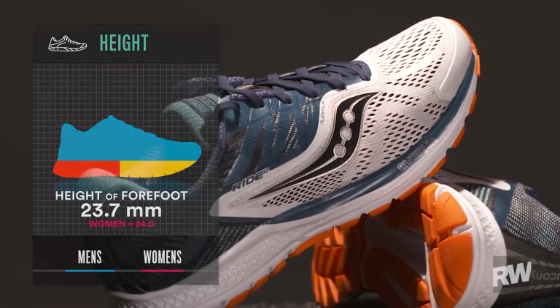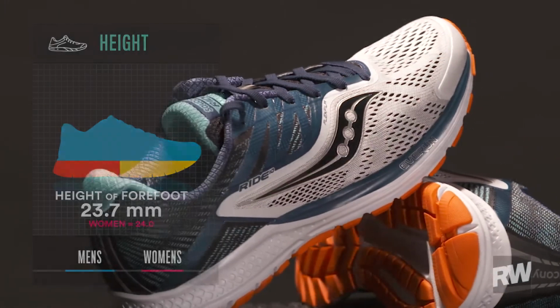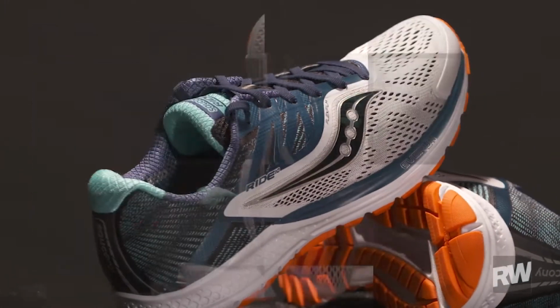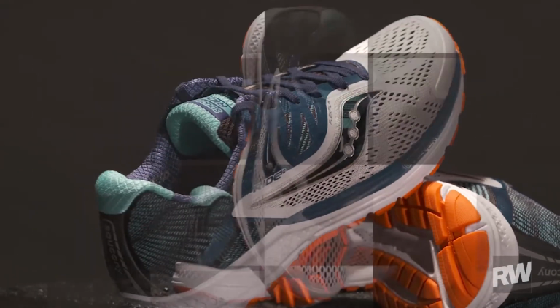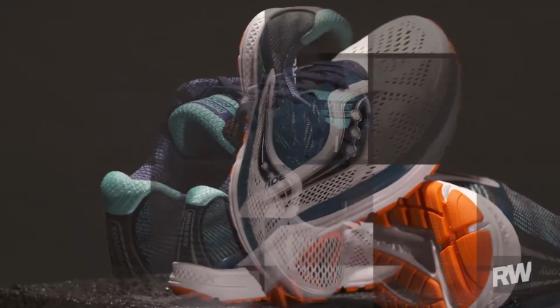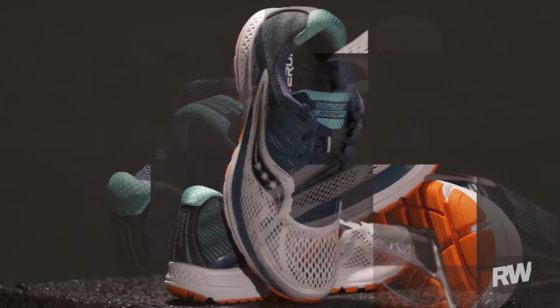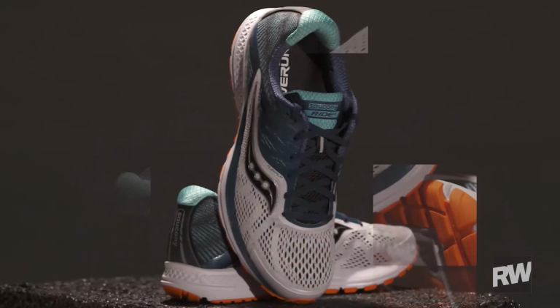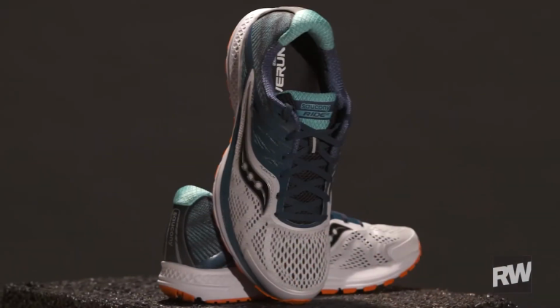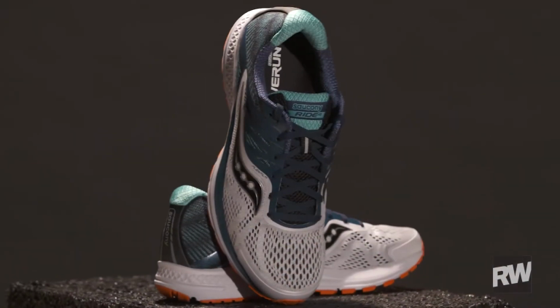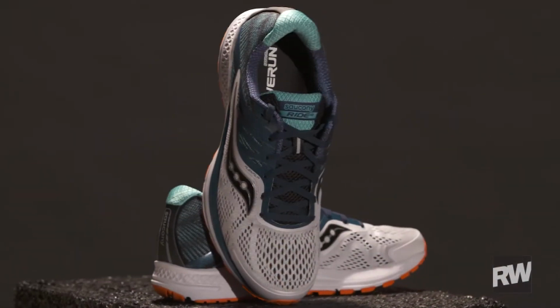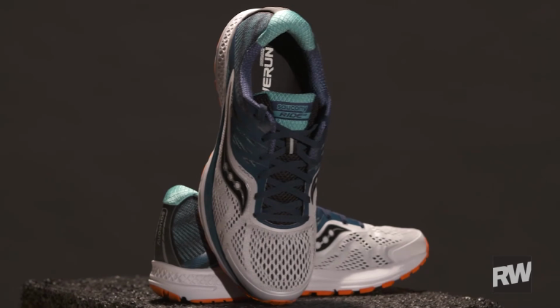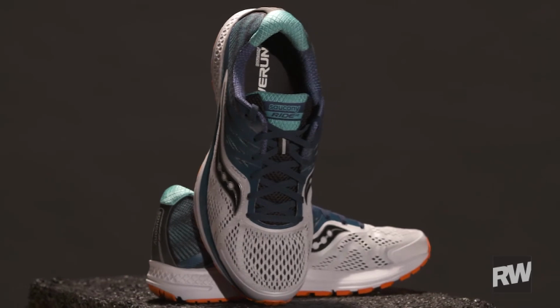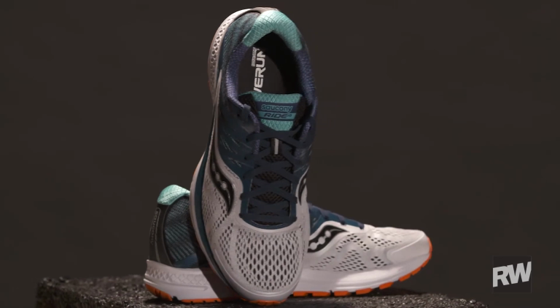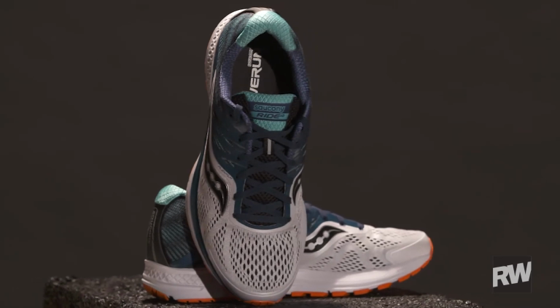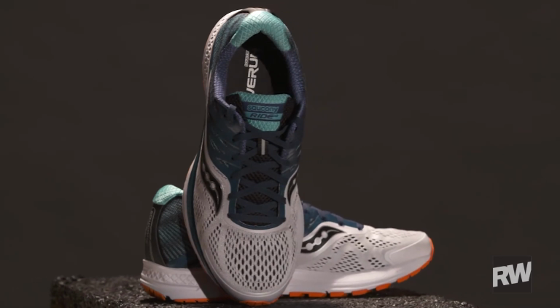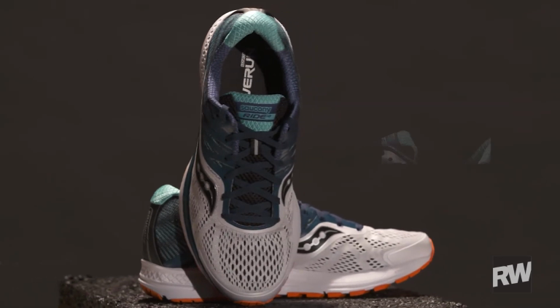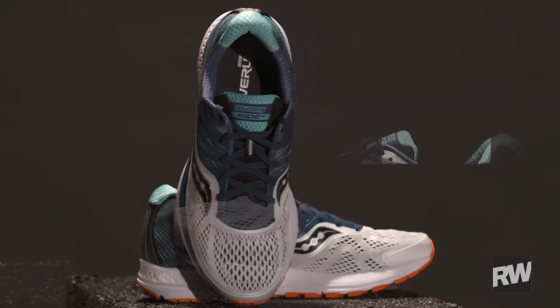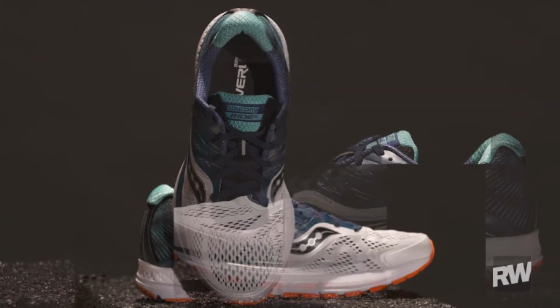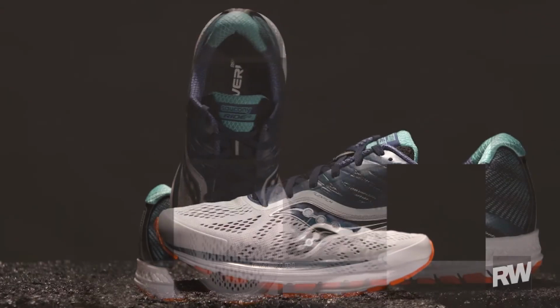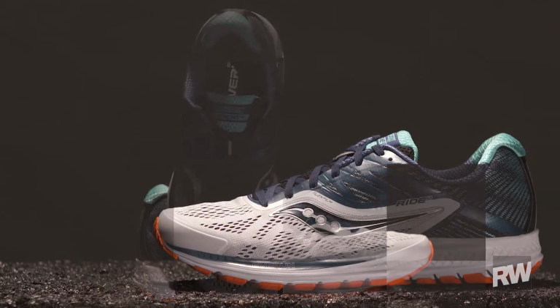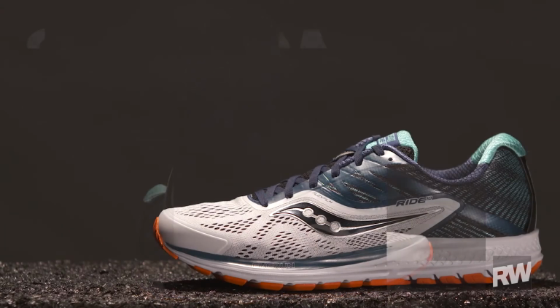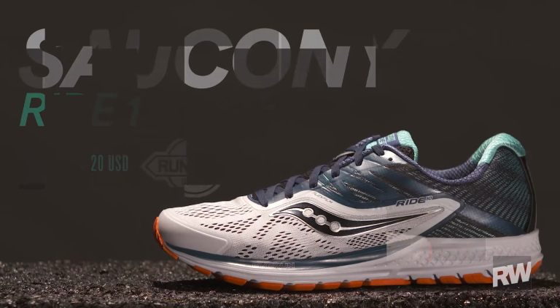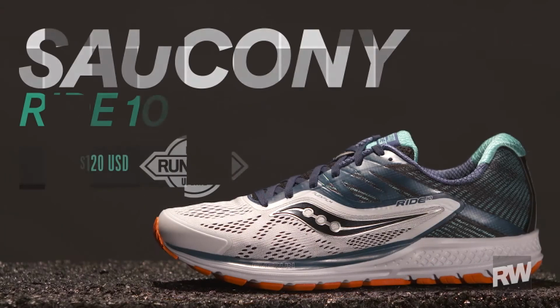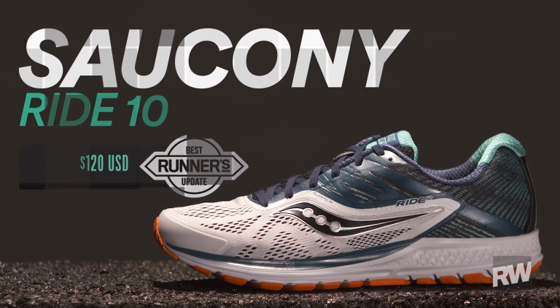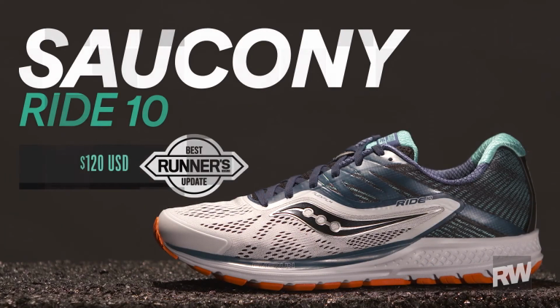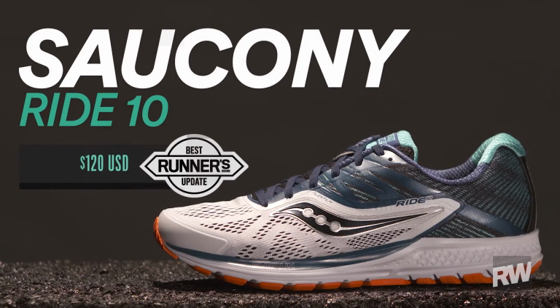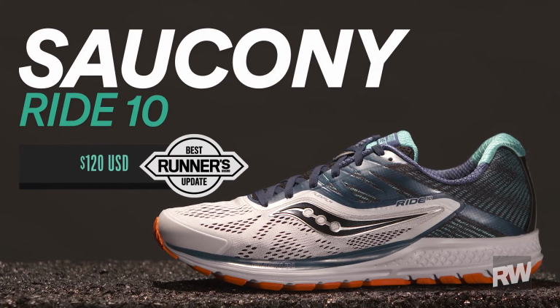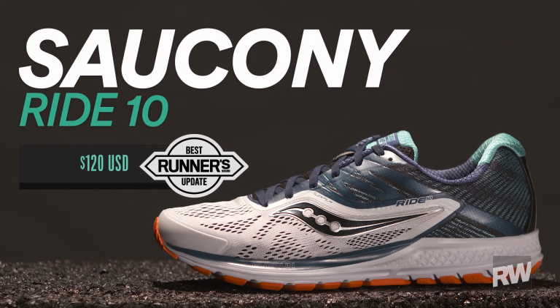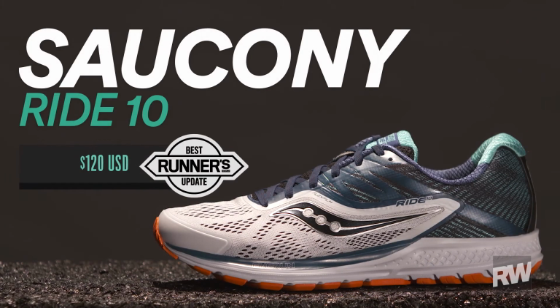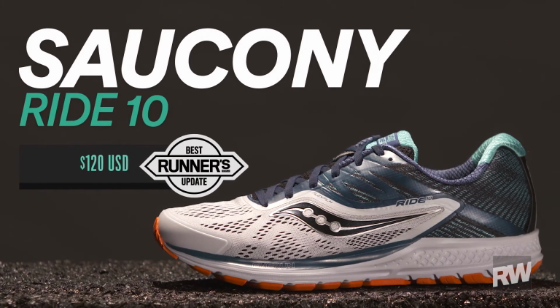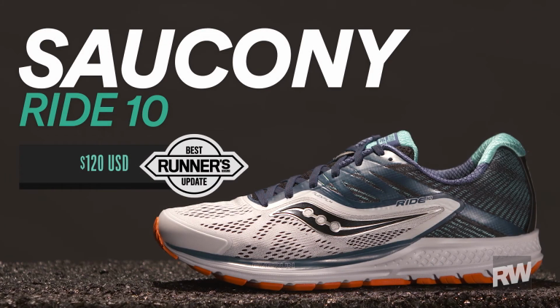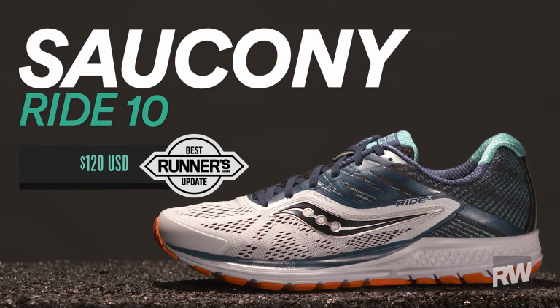The Saucony Ride 10 won our best update award in the summer 2017 shoe guide and it retails for $120.